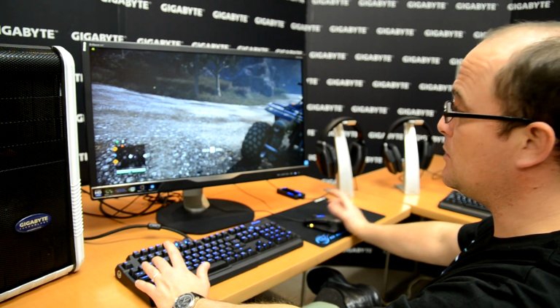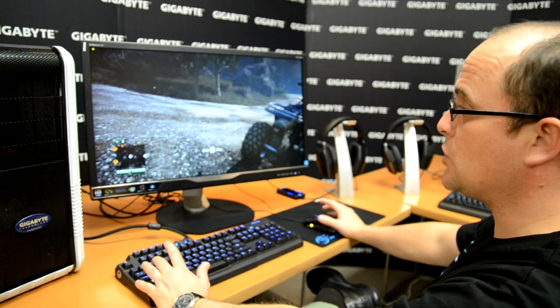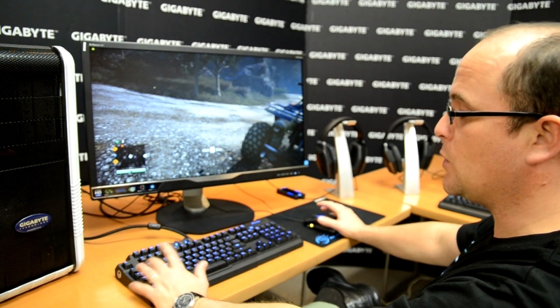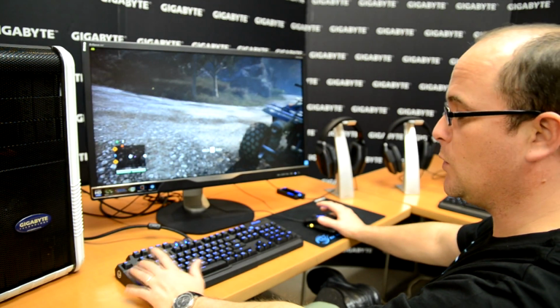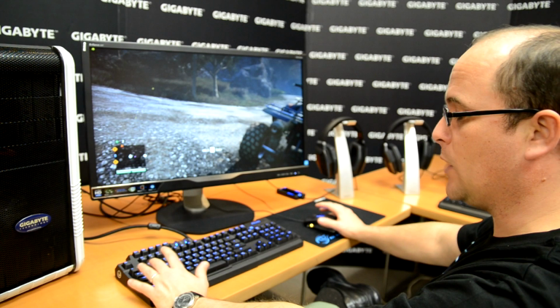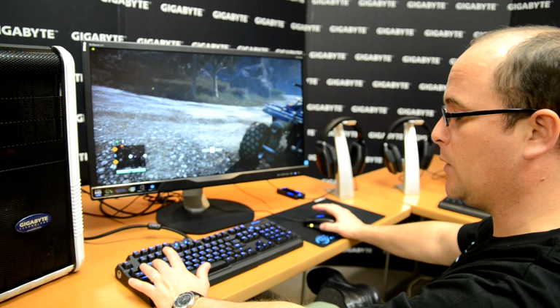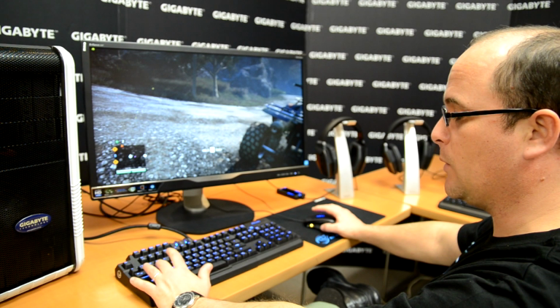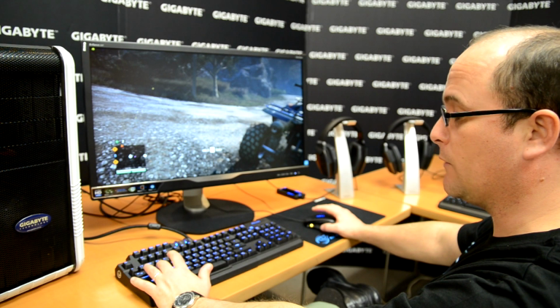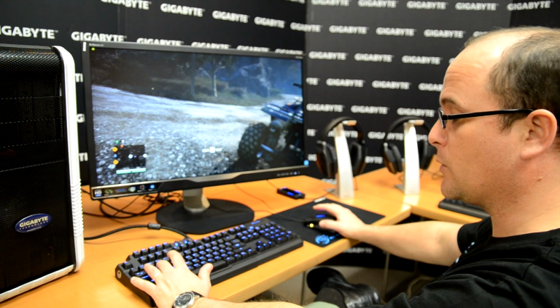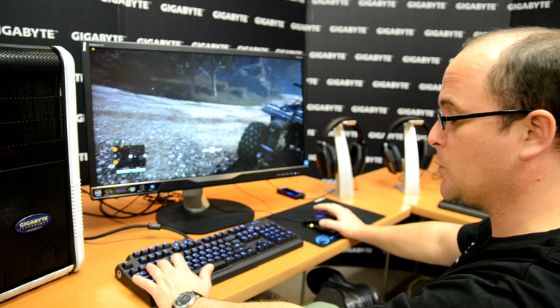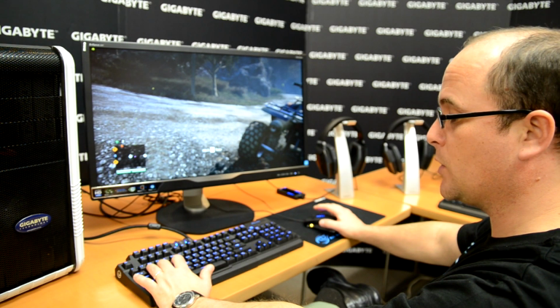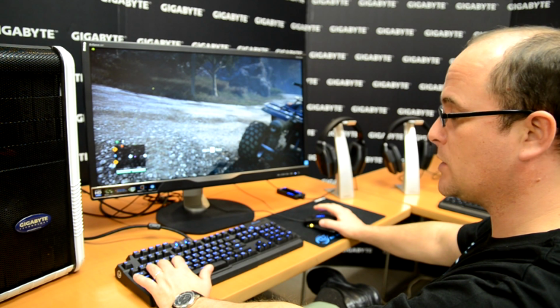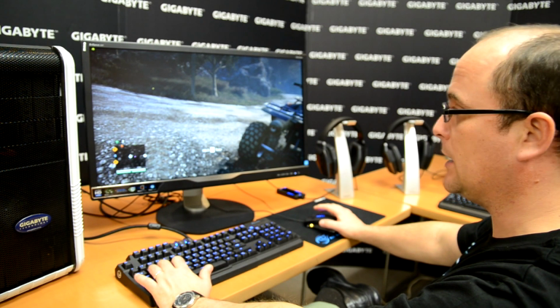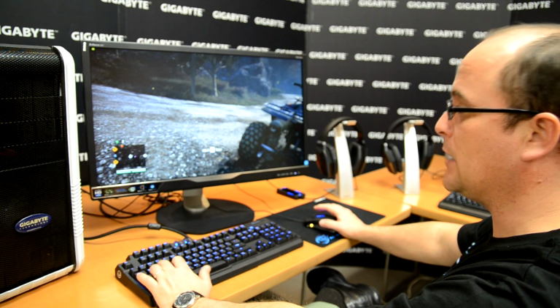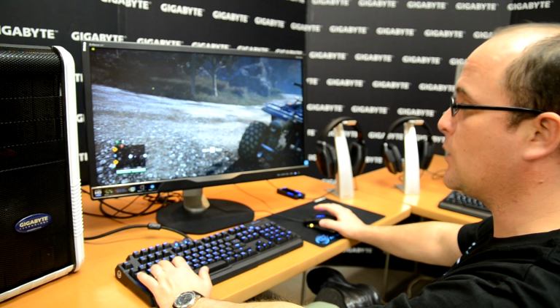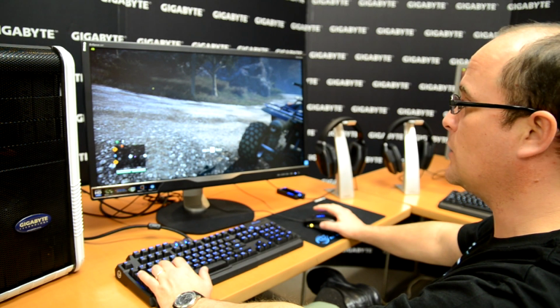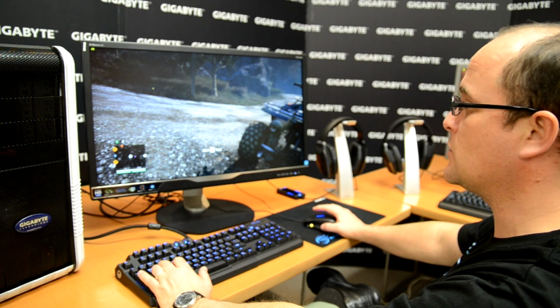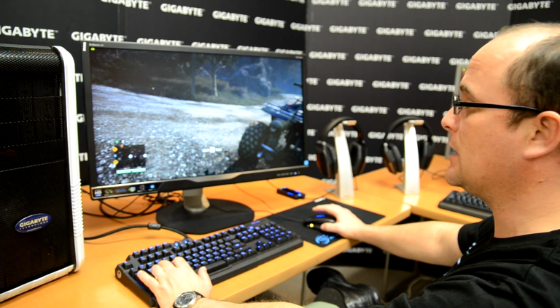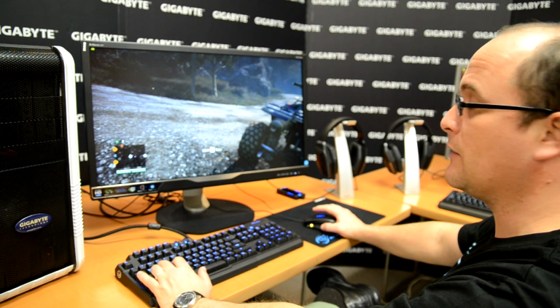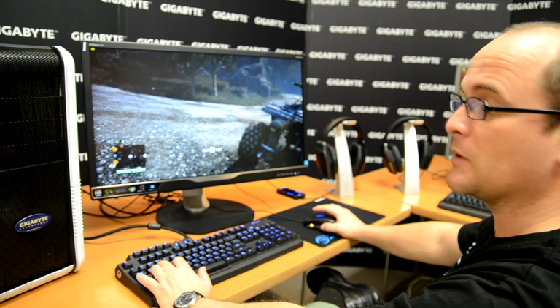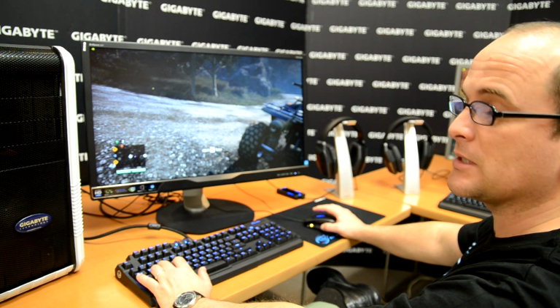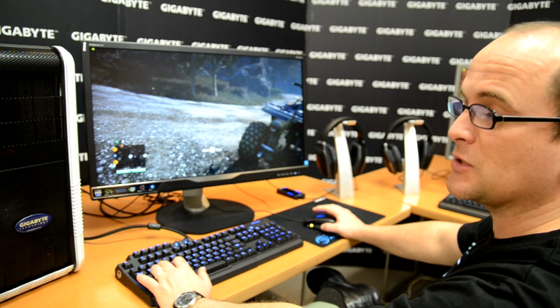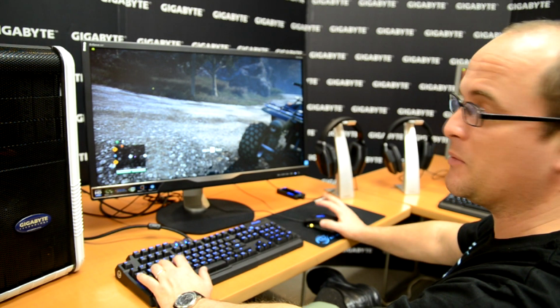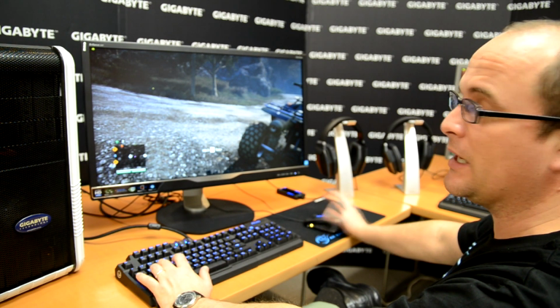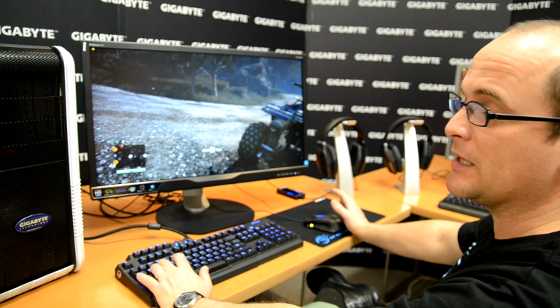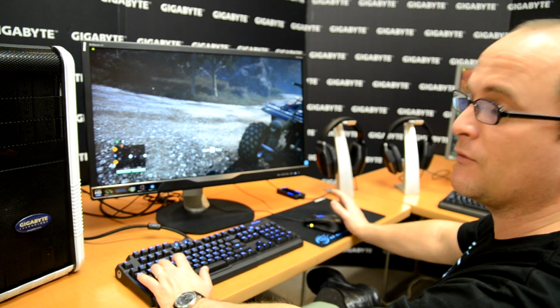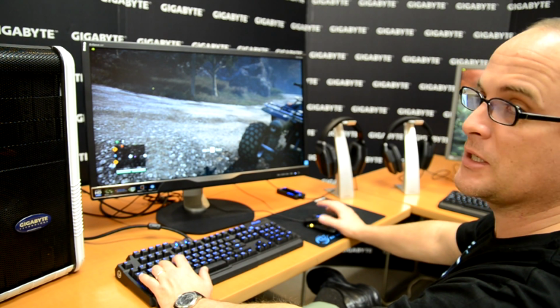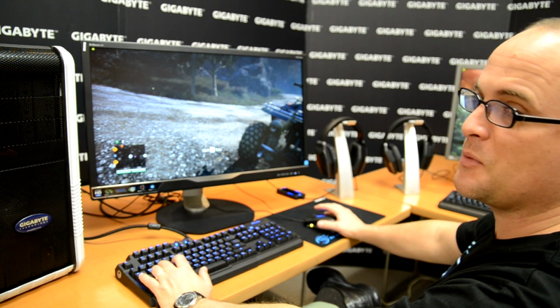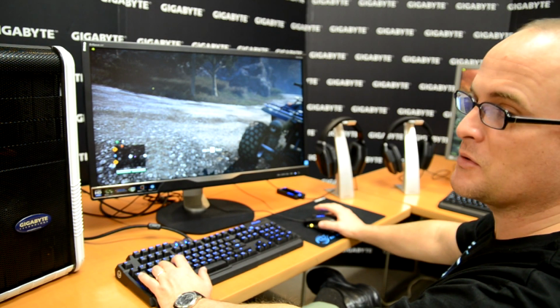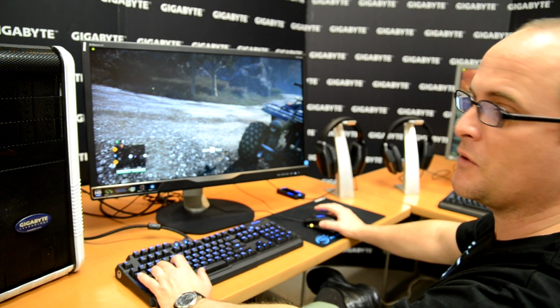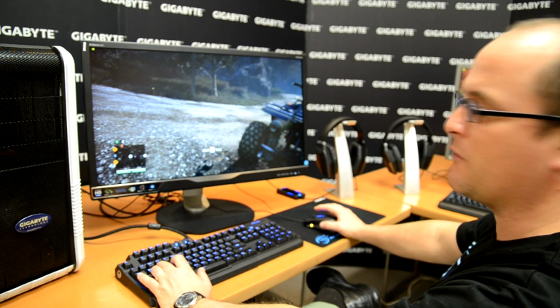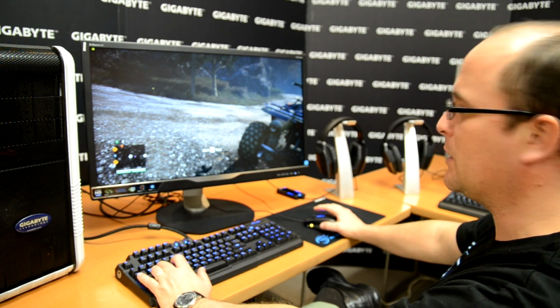Let me show you how the Waterforce works and then you're going to see the difference. It's a completely different experience for everyone.